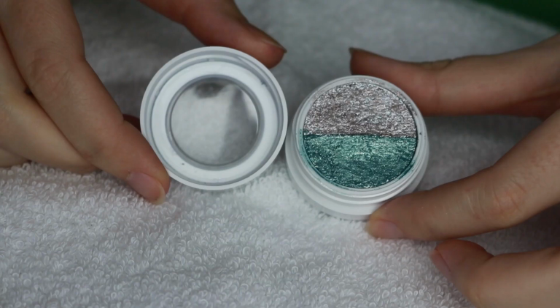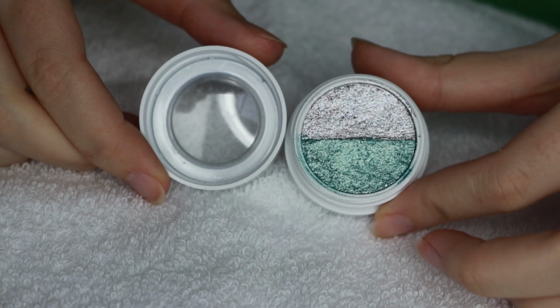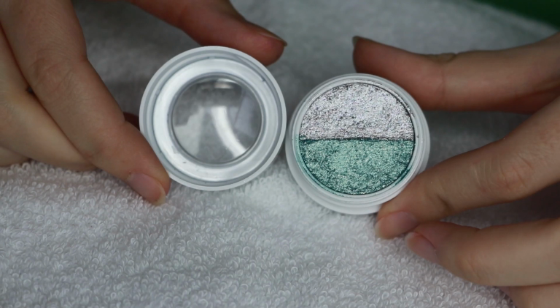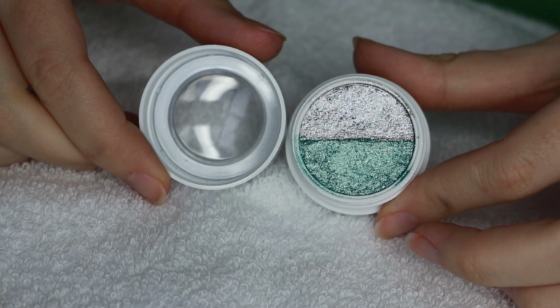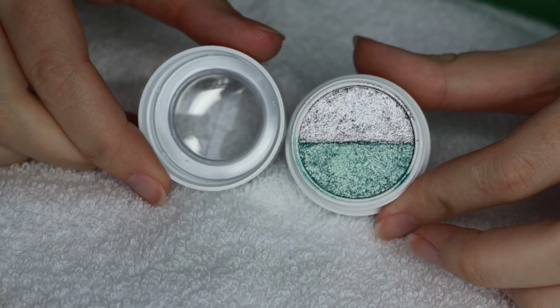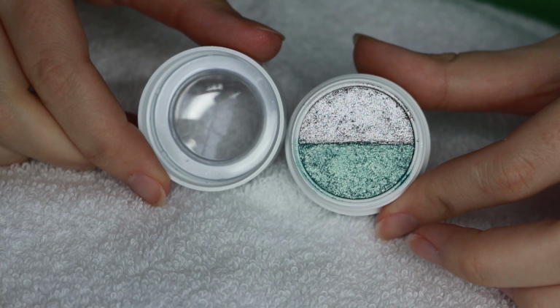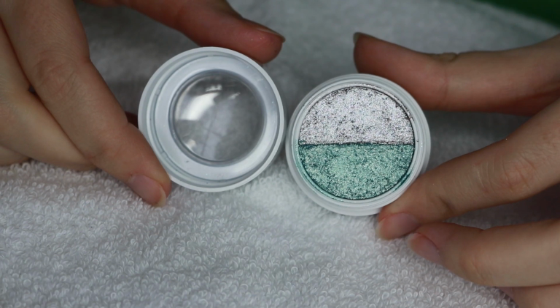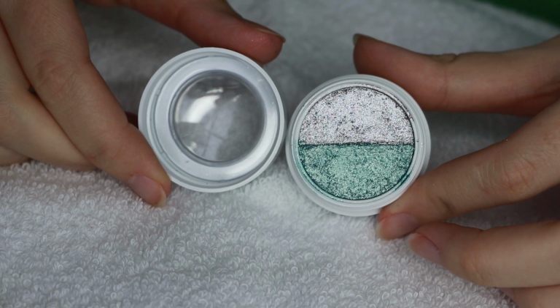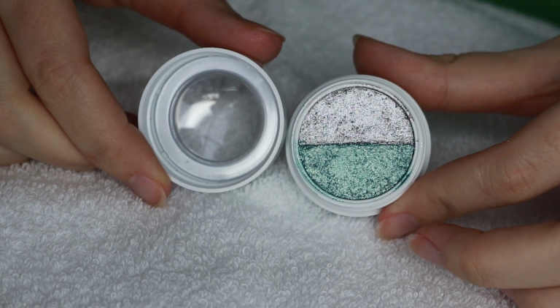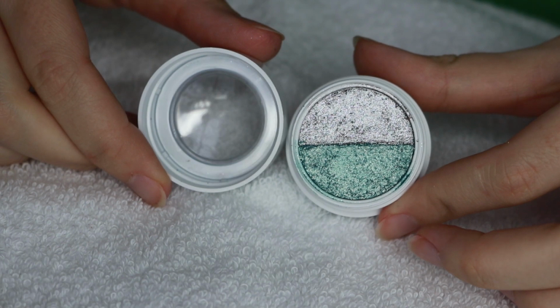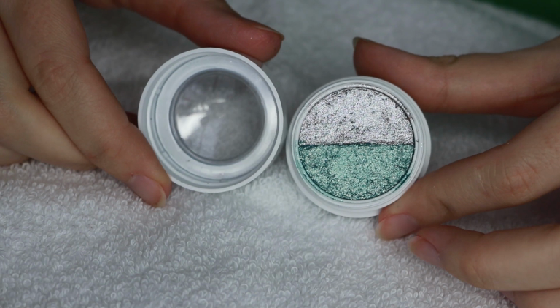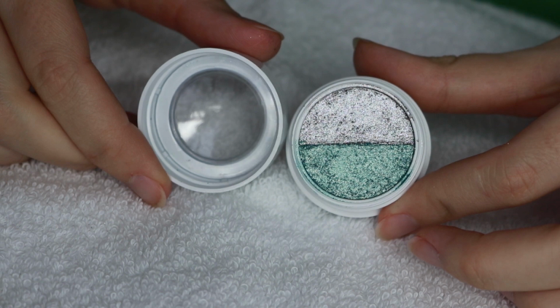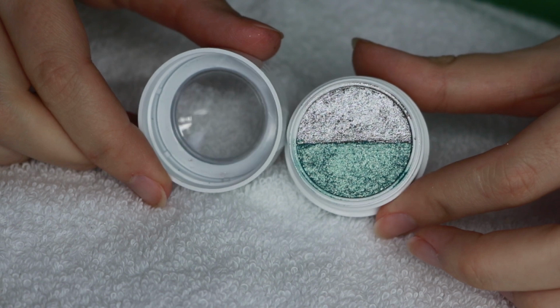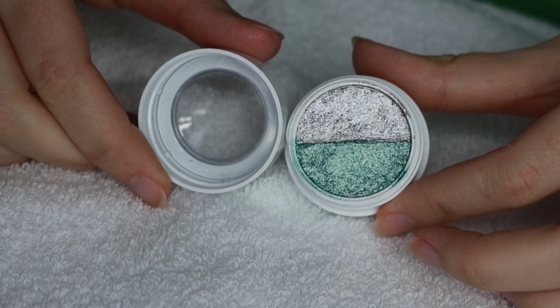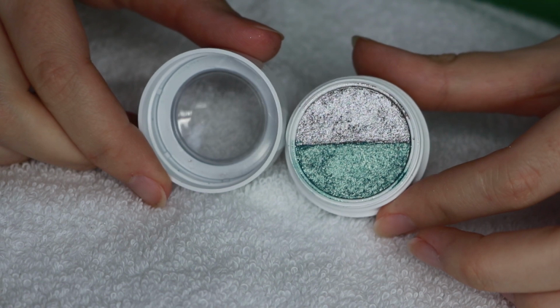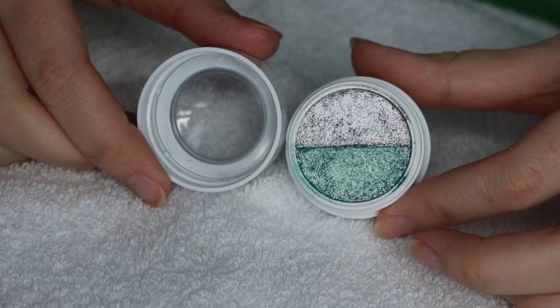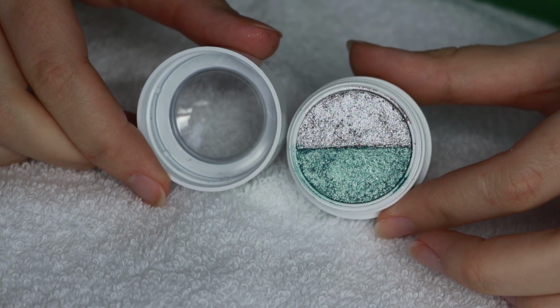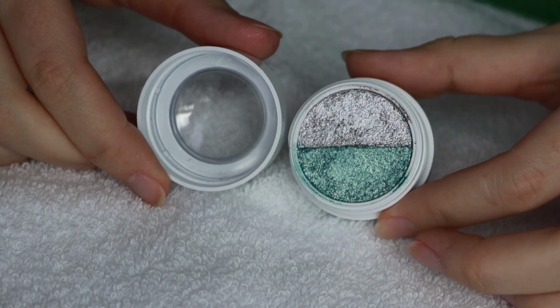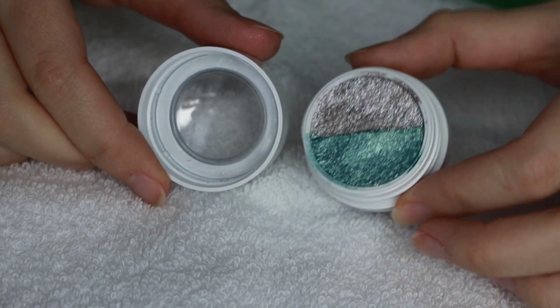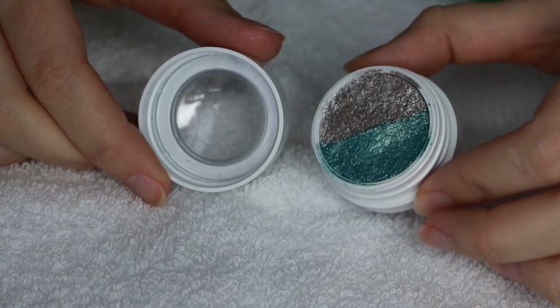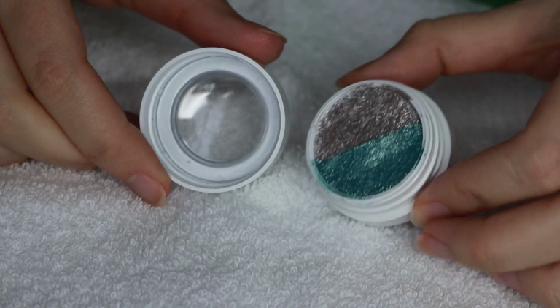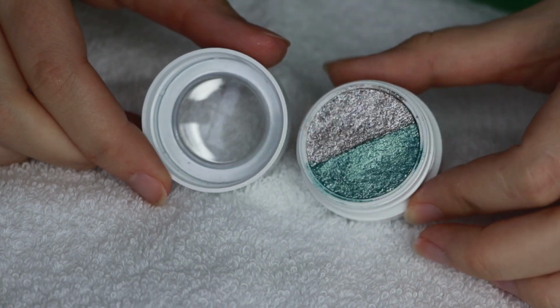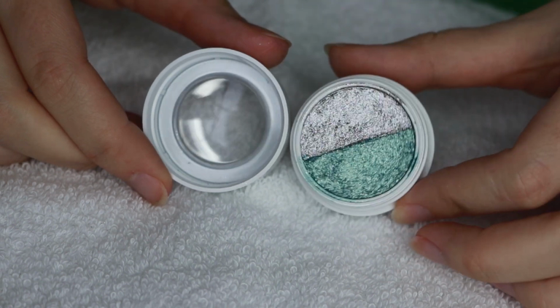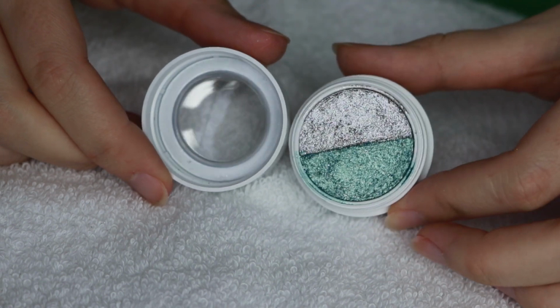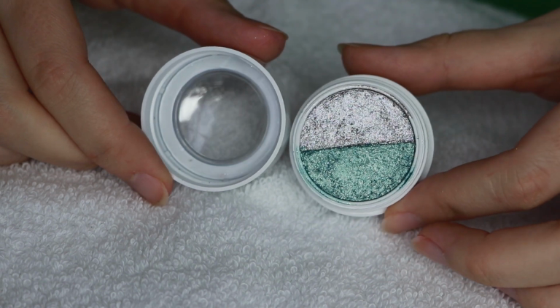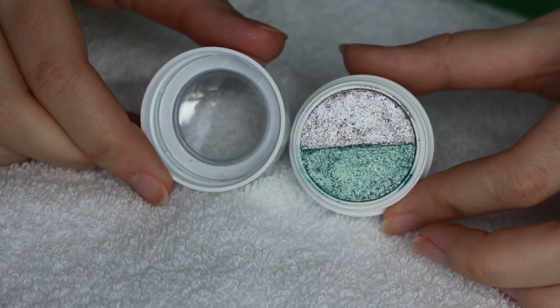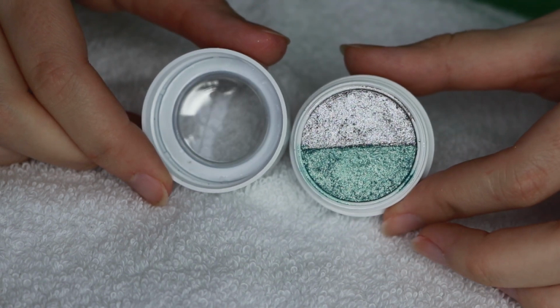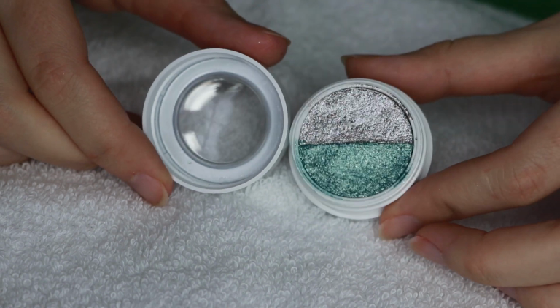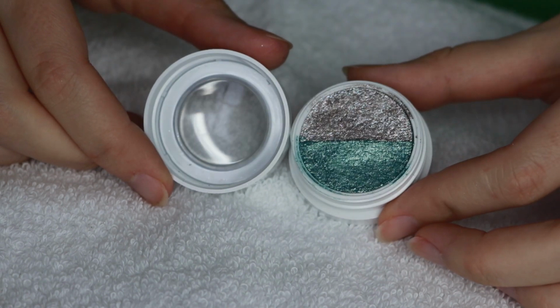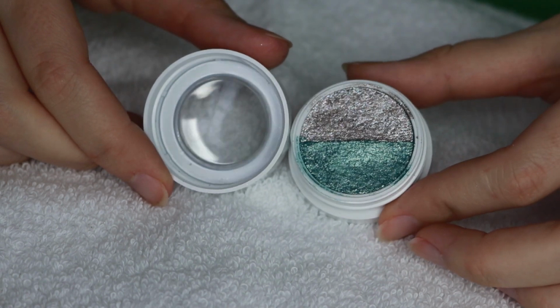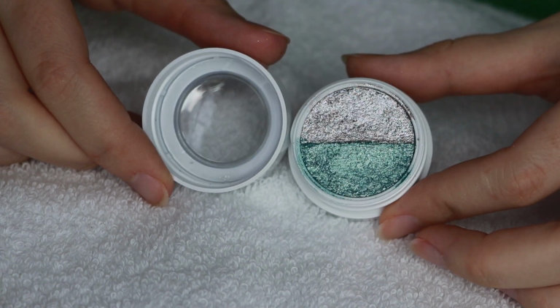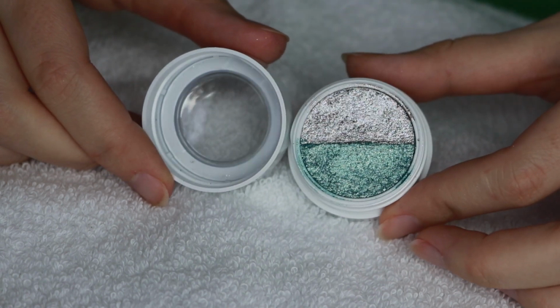Hi and welcome to my channel. I have a very quick video for you on how I apply Colourpop Super Shock shadows.